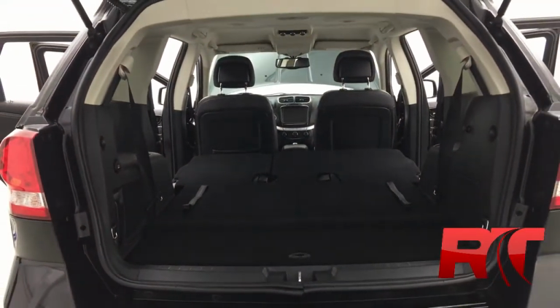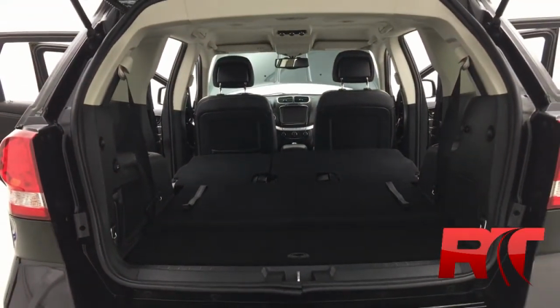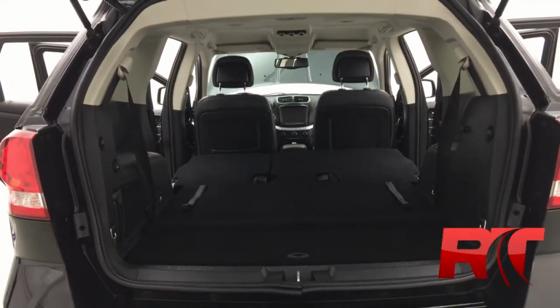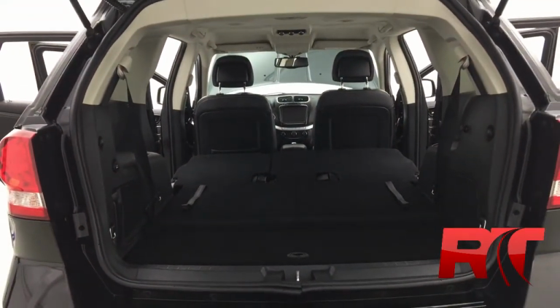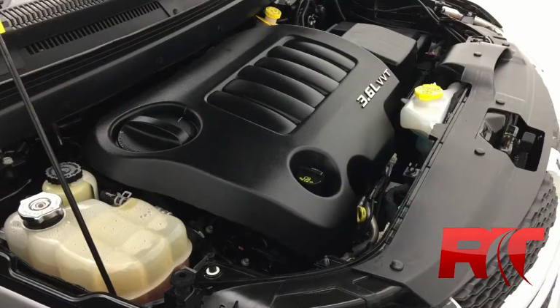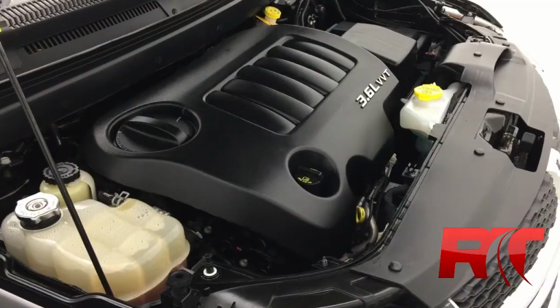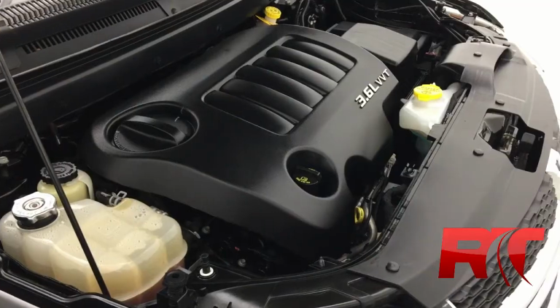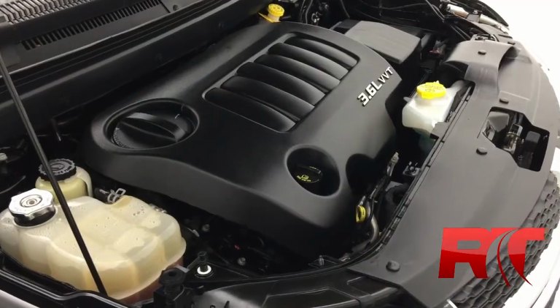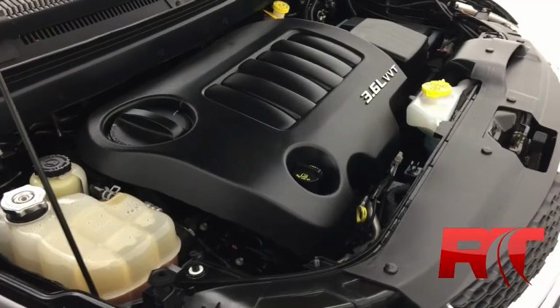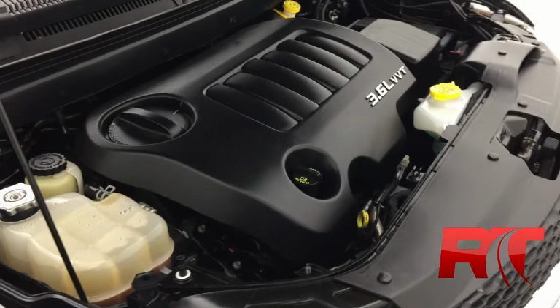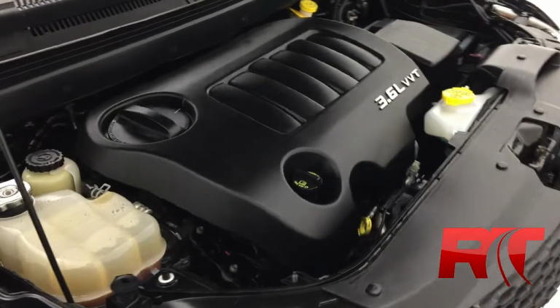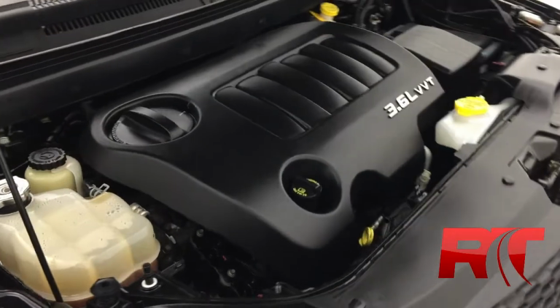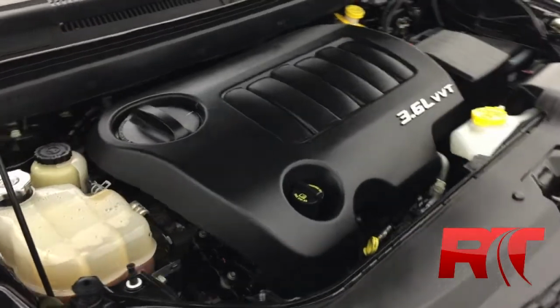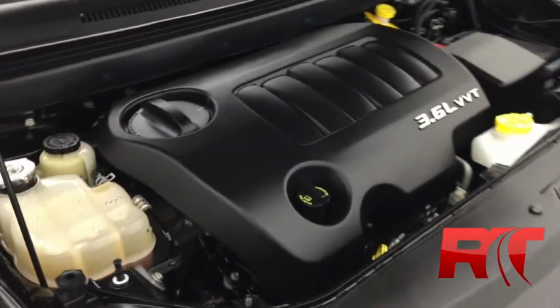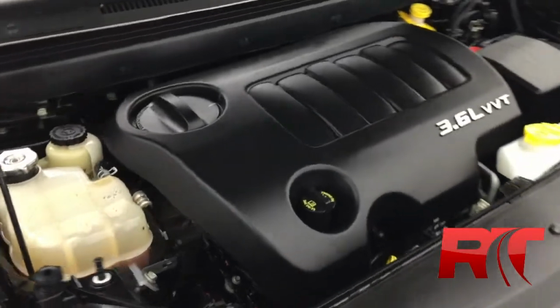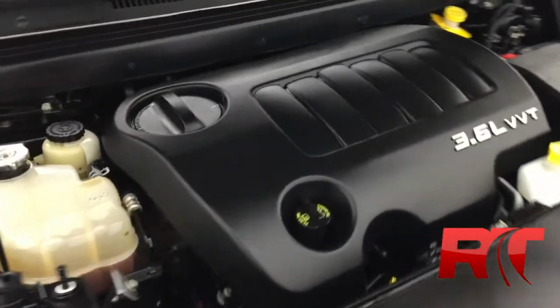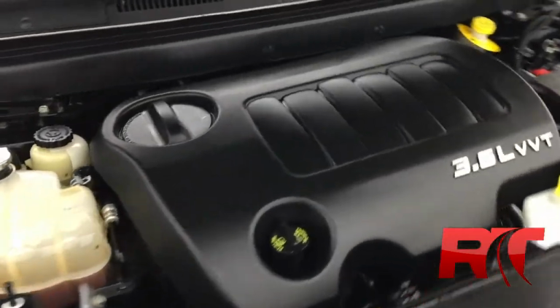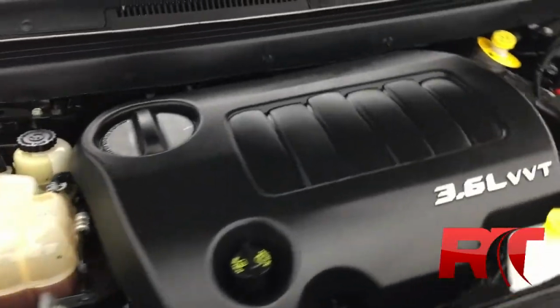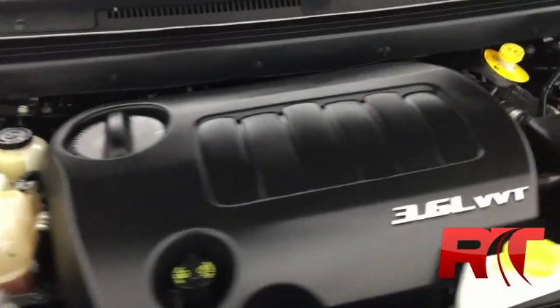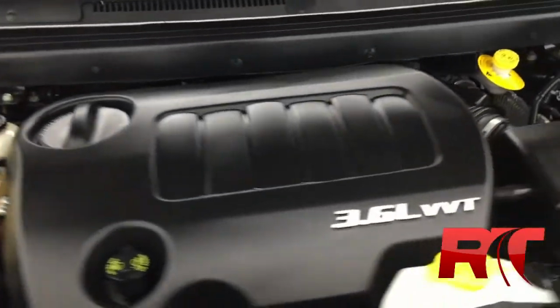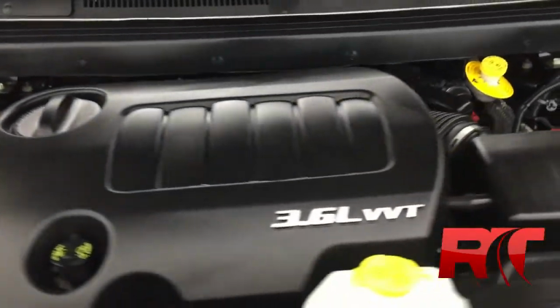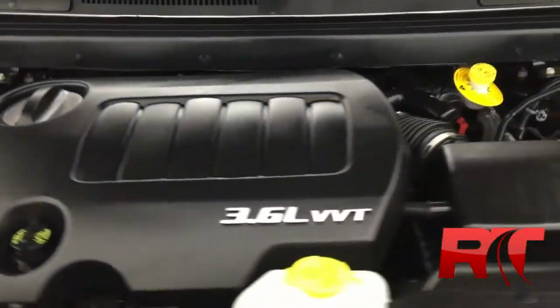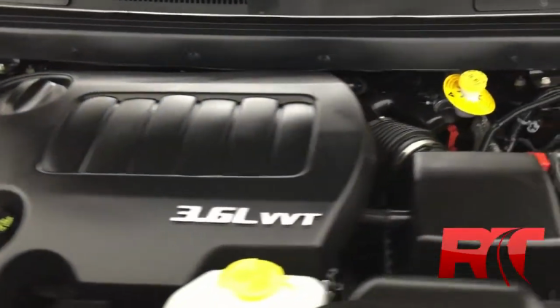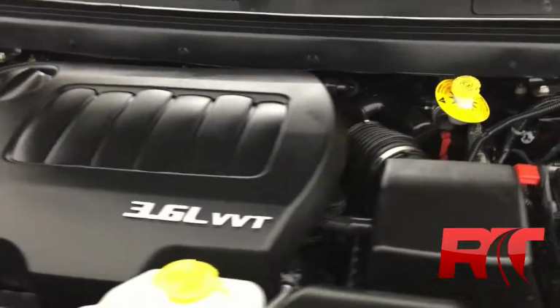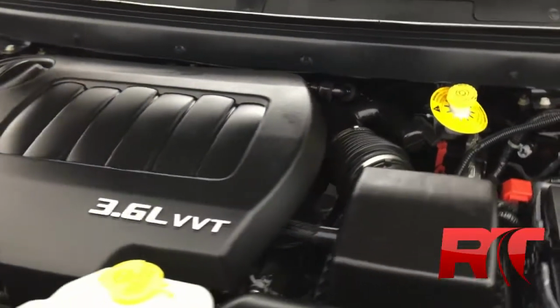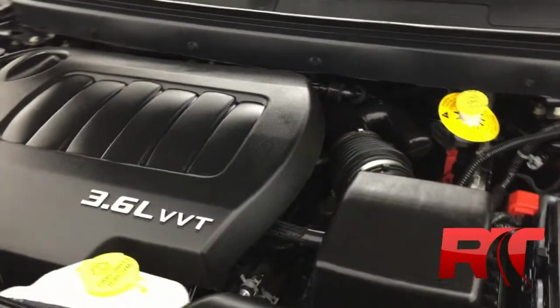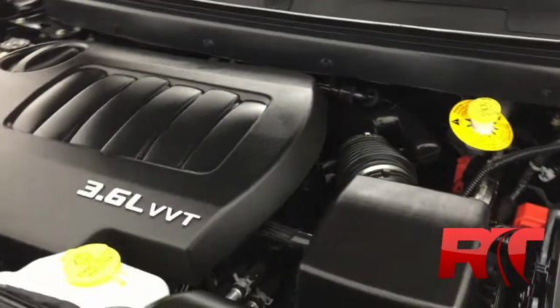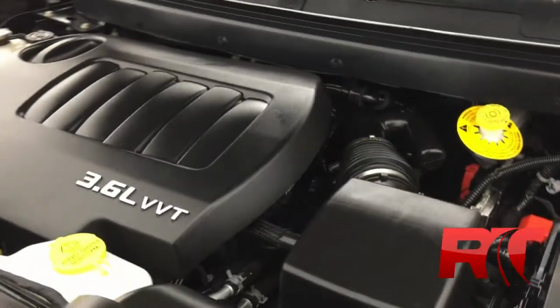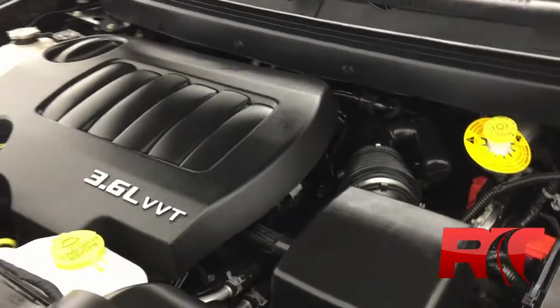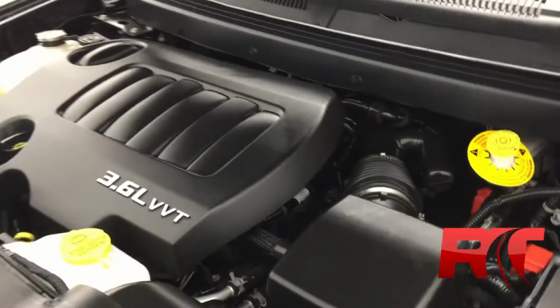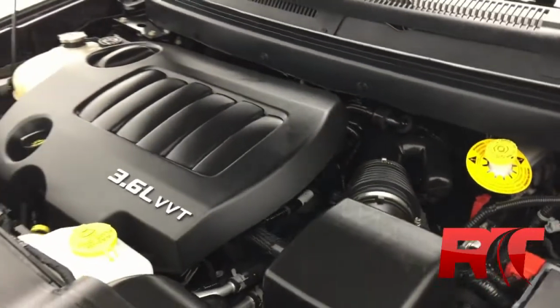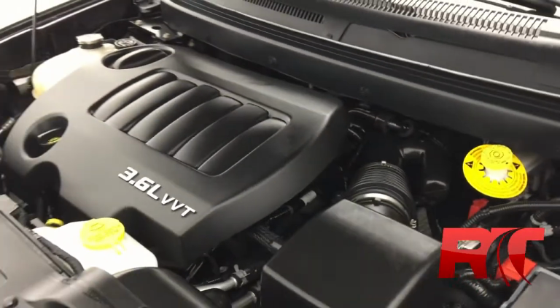Here's an up-close look at Chrysler's workhorse 3.6-liter V6 engine.